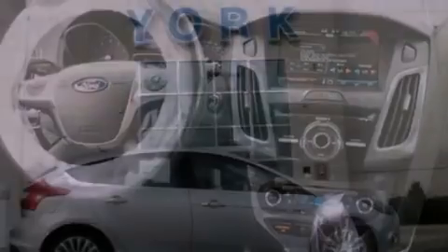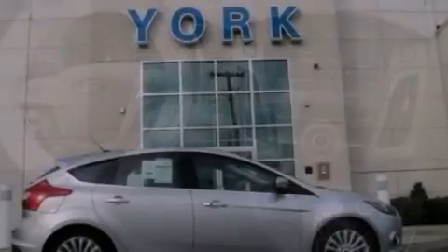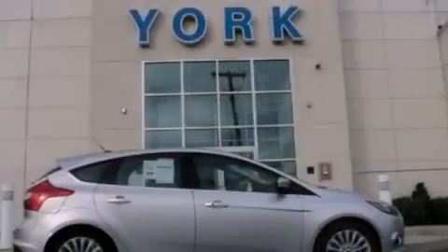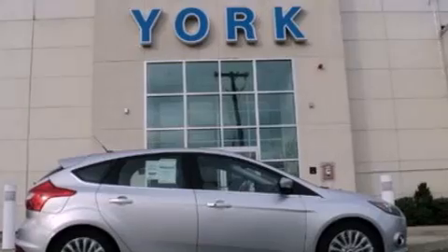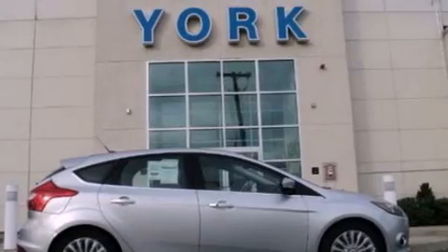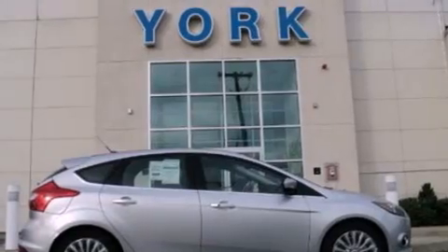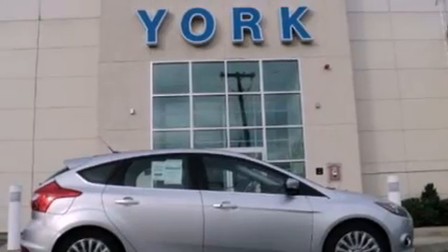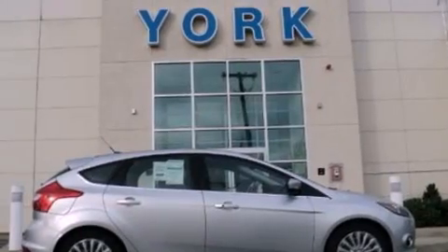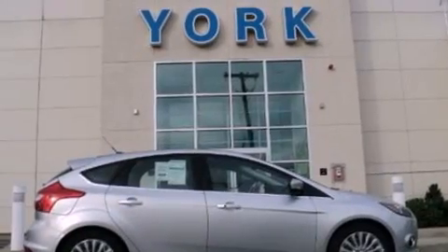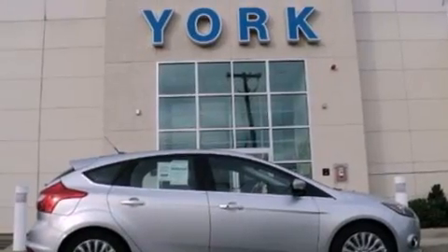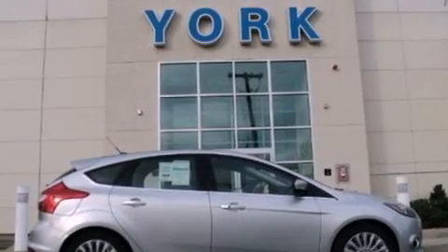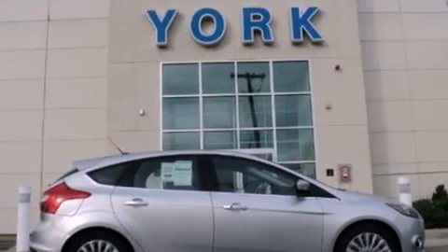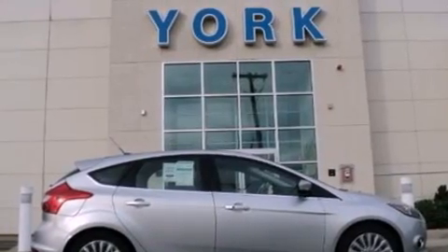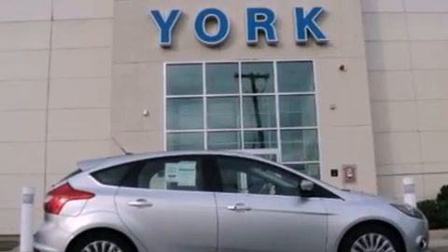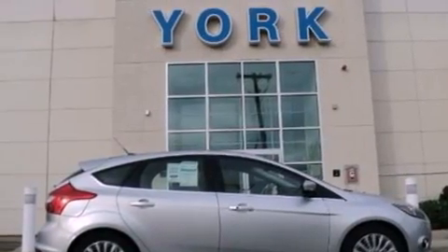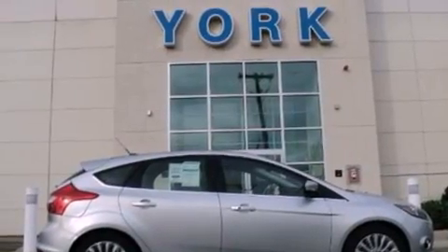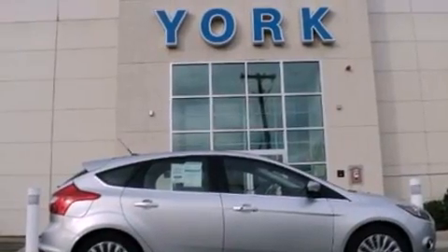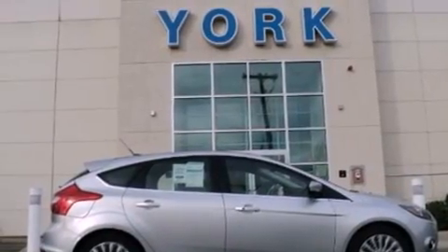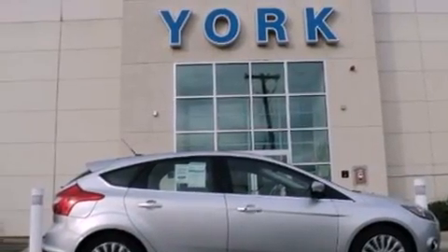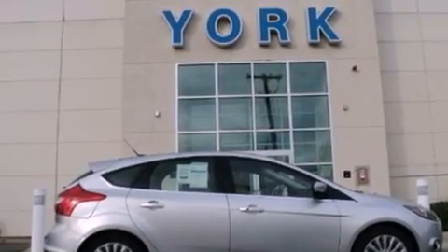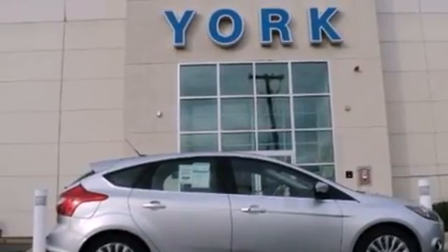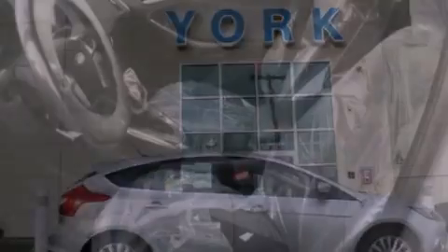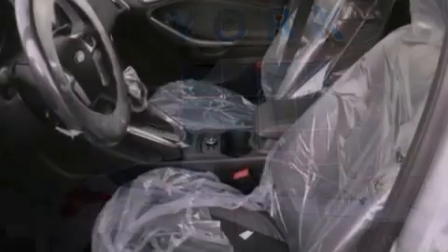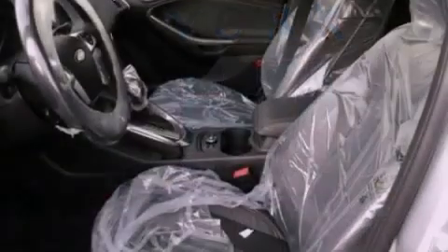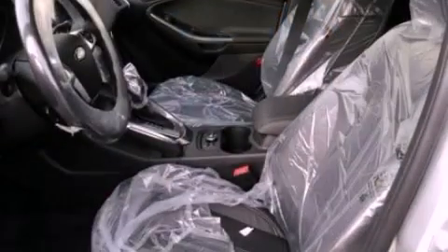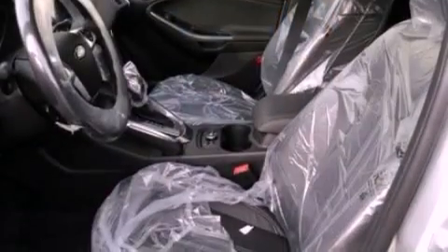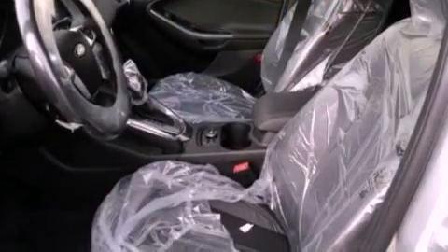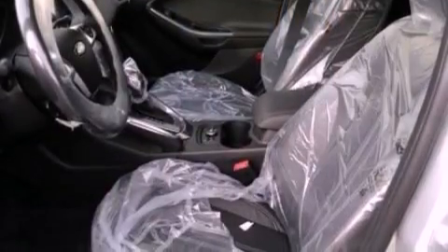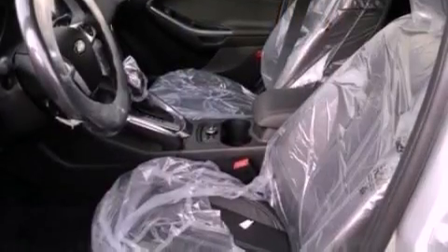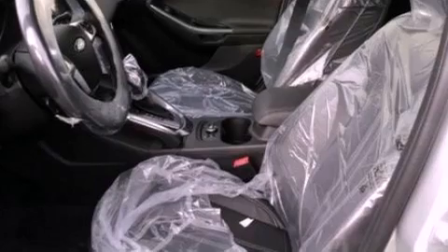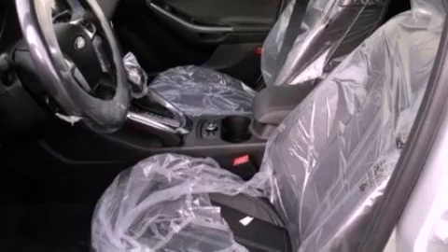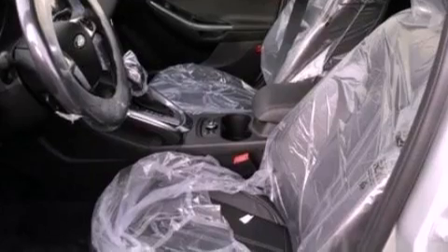With an EPA estimated rating of 37 miles per gallon on the highway, this vehicle is clearly a fuel-efficient choice.